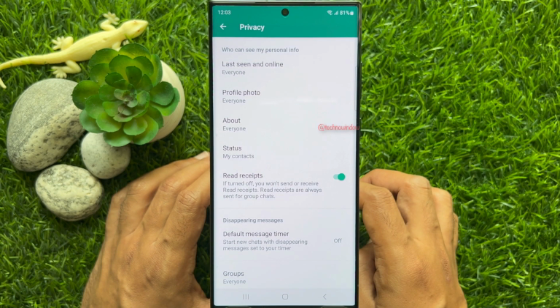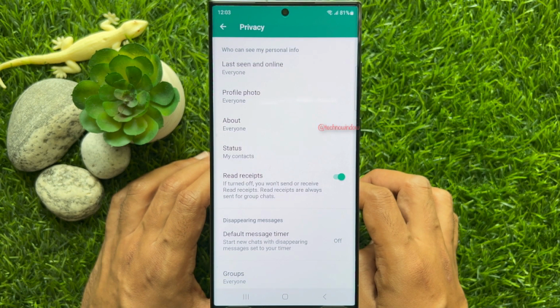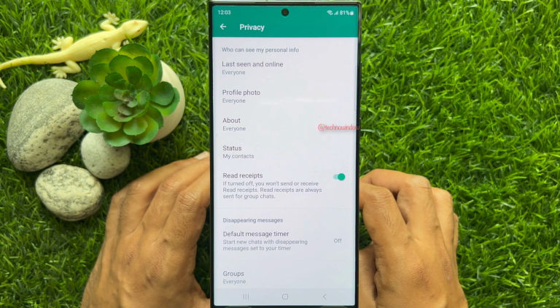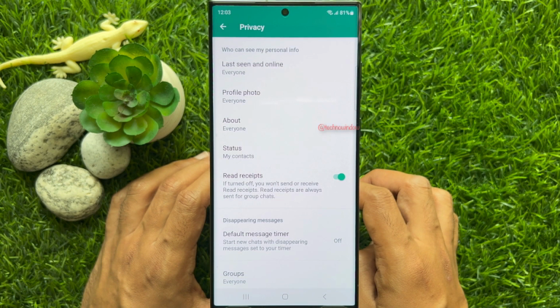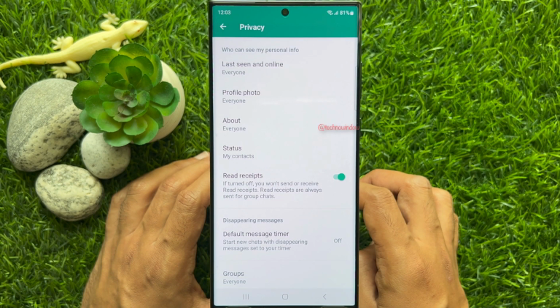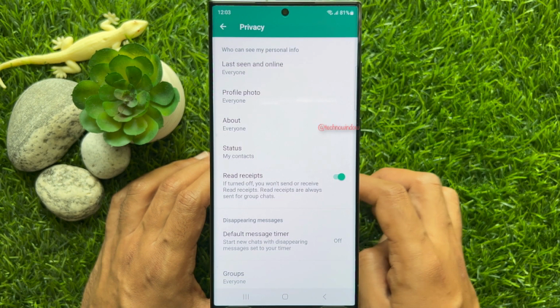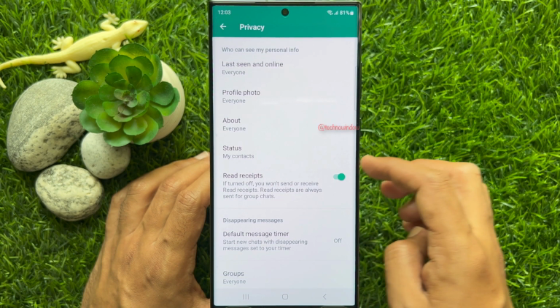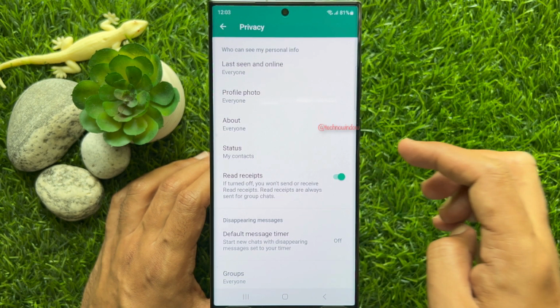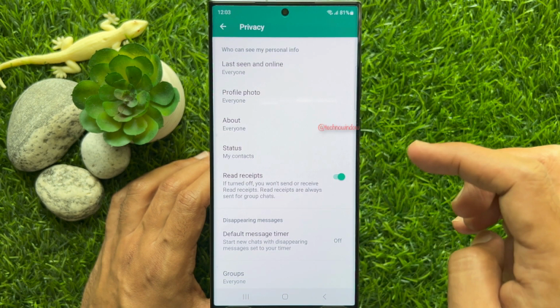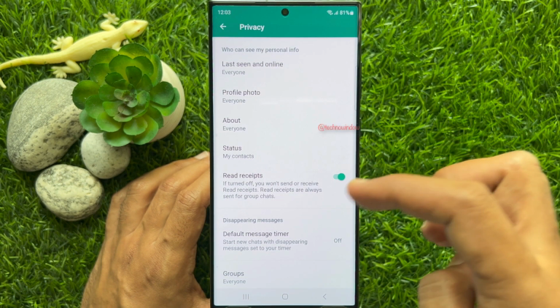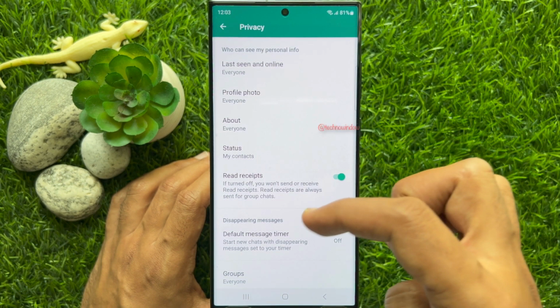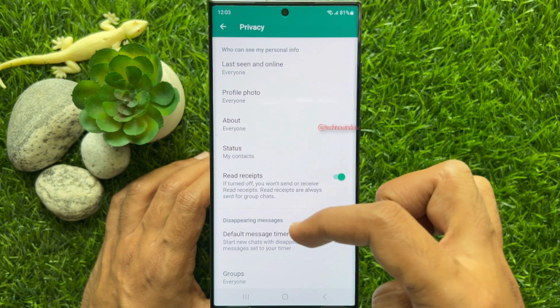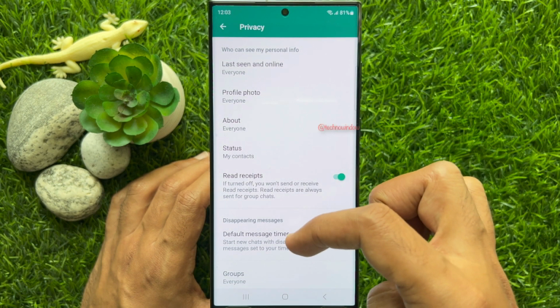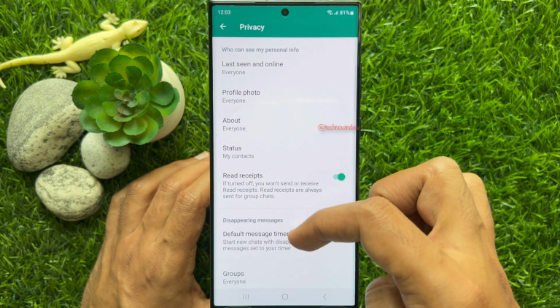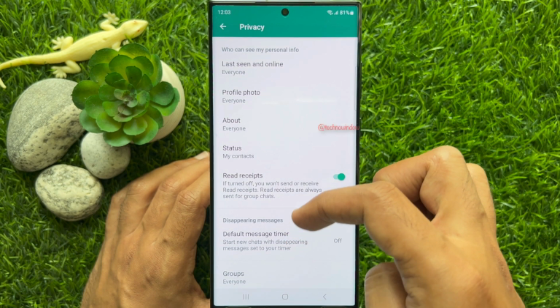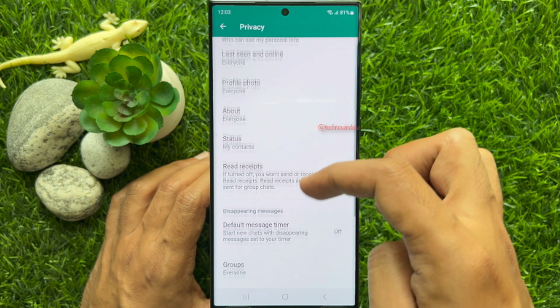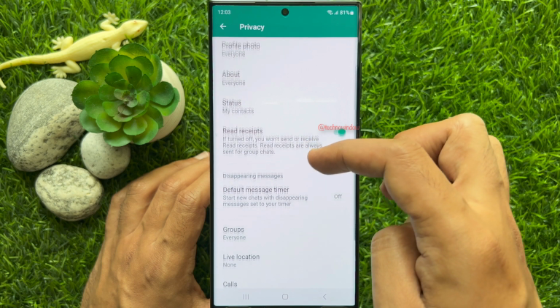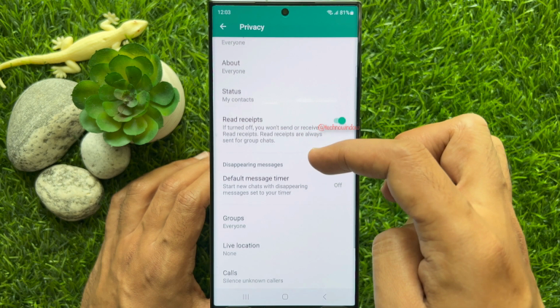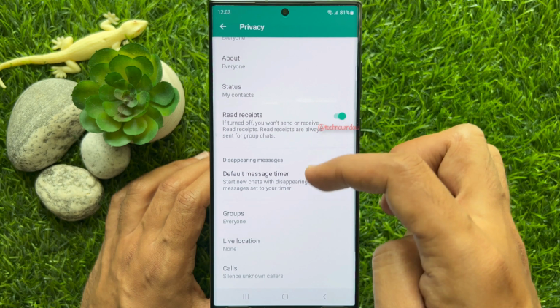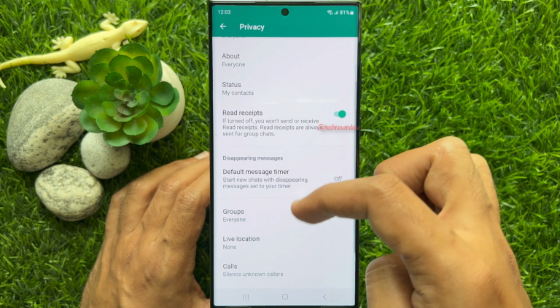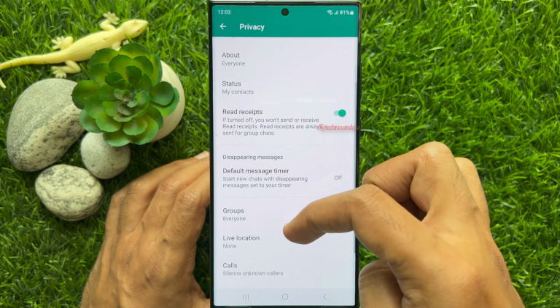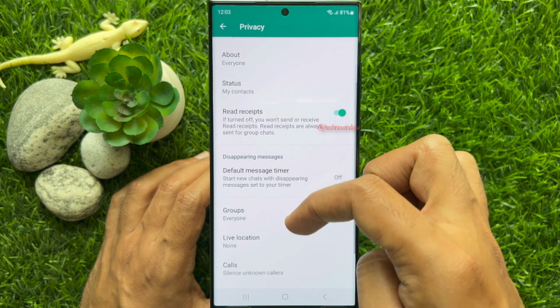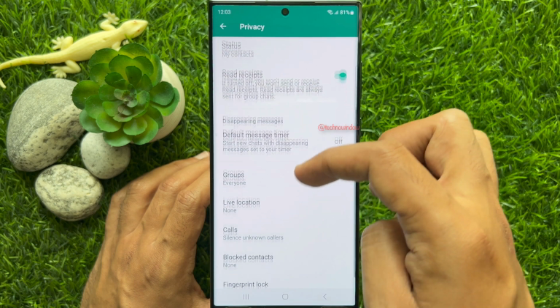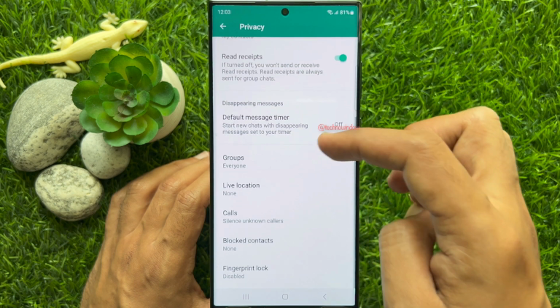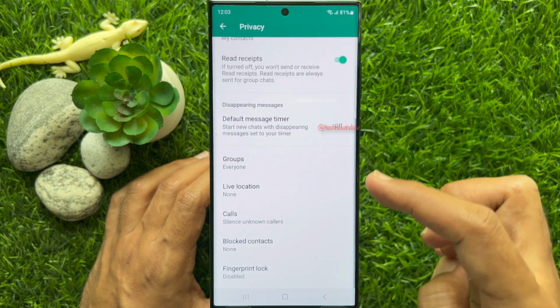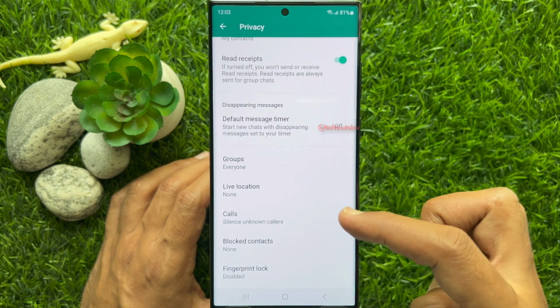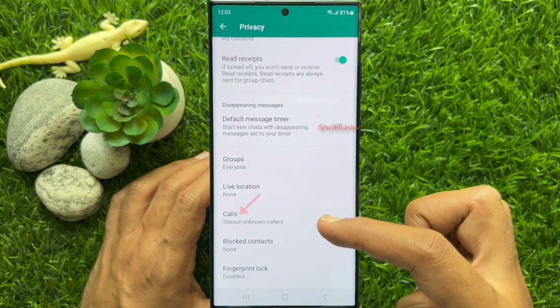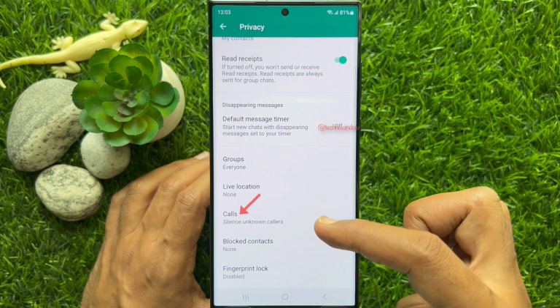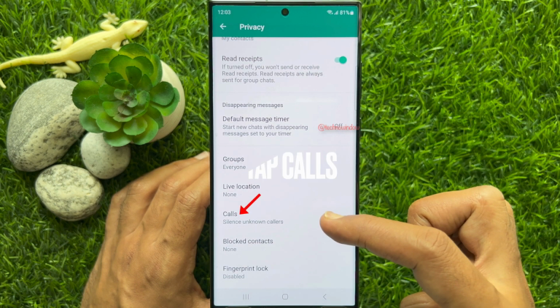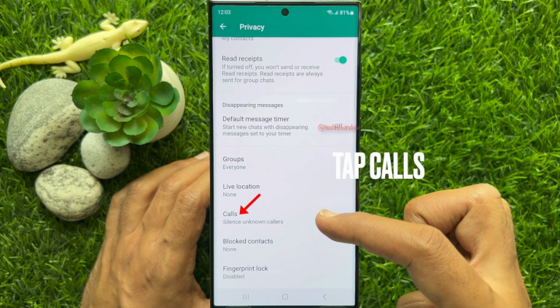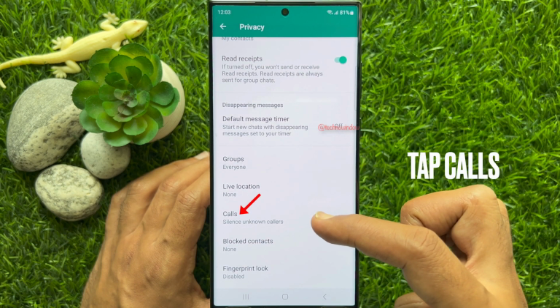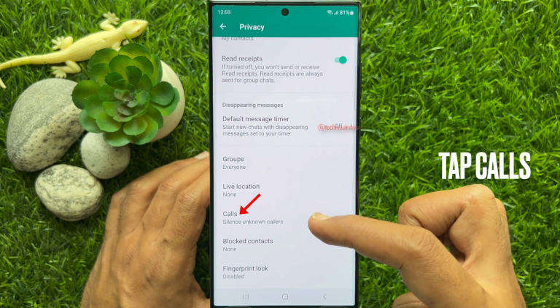Under WhatsApp Privacy, scroll down a little bit and find Calls. Tap Calls.